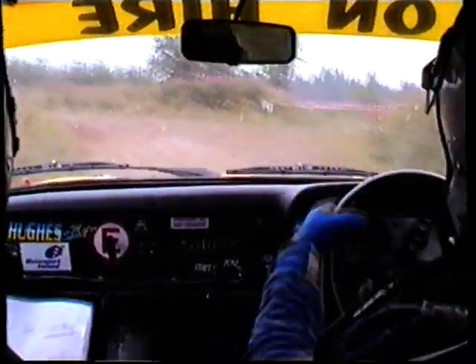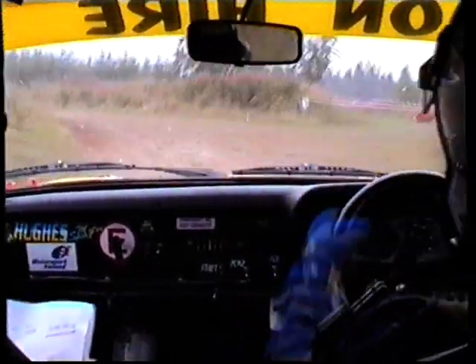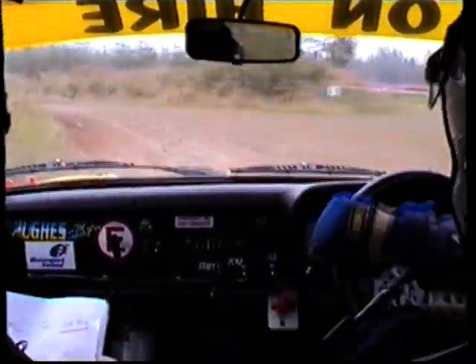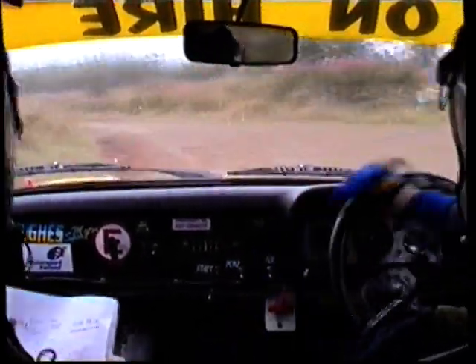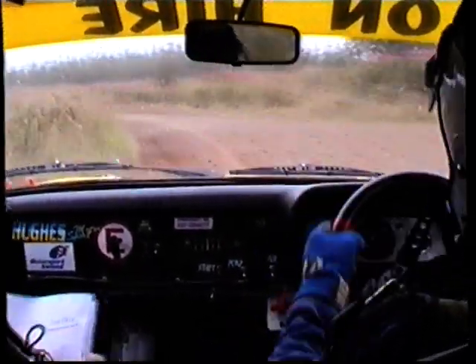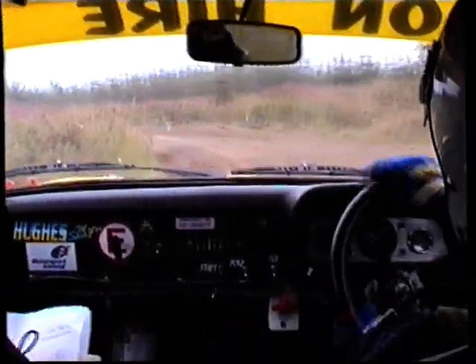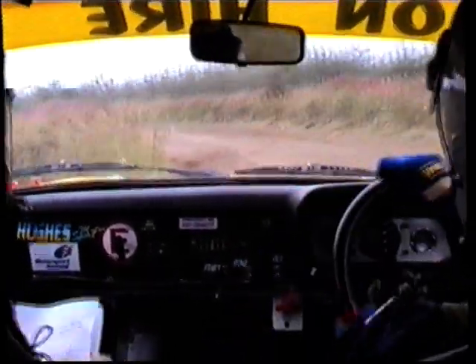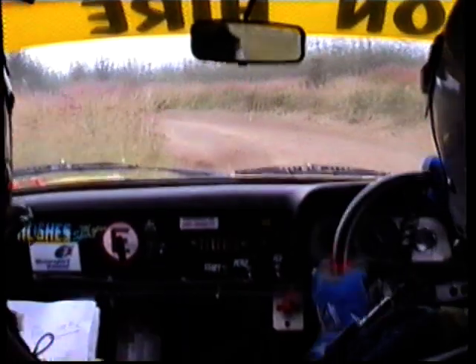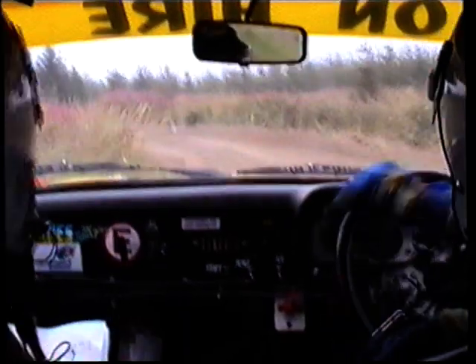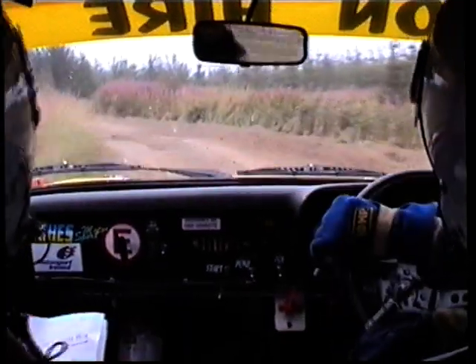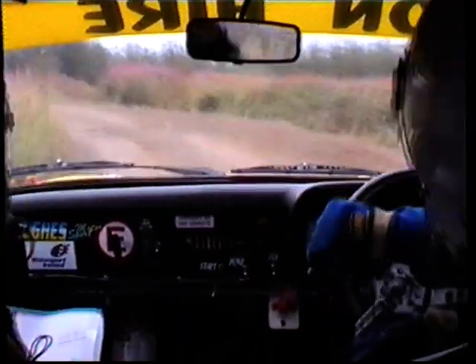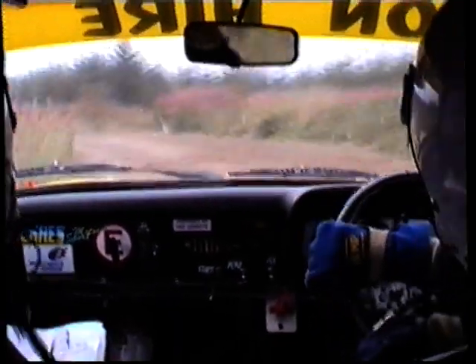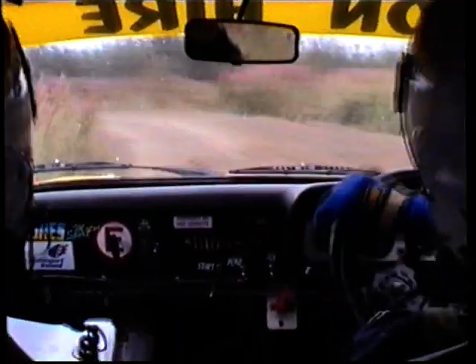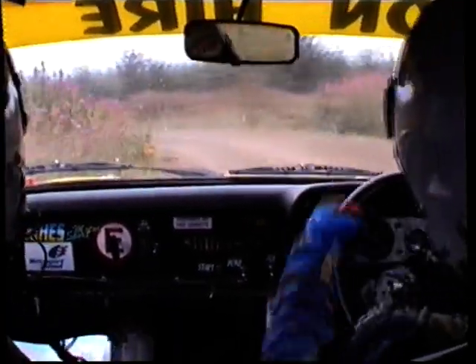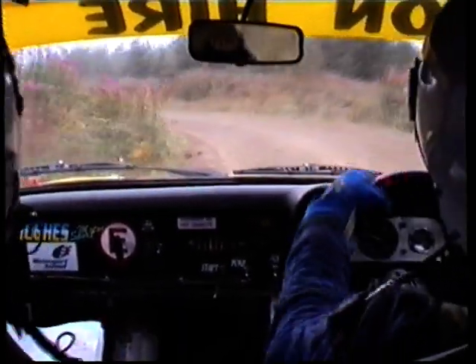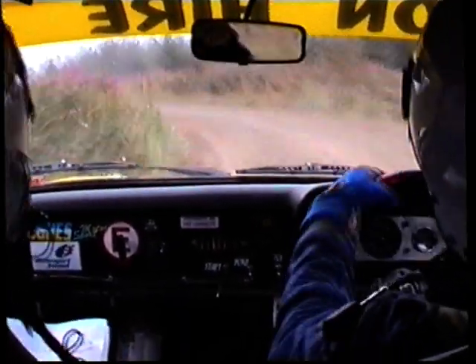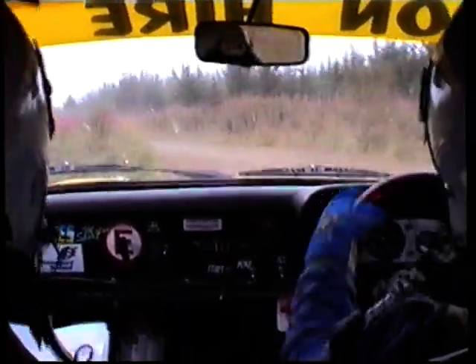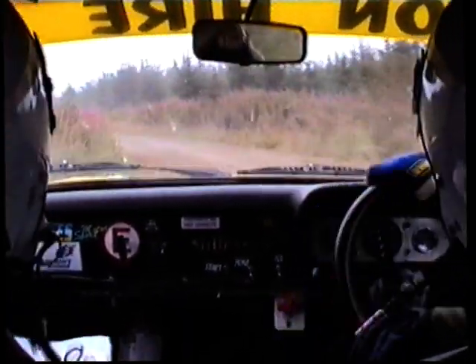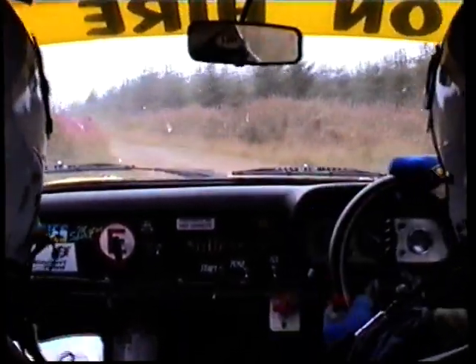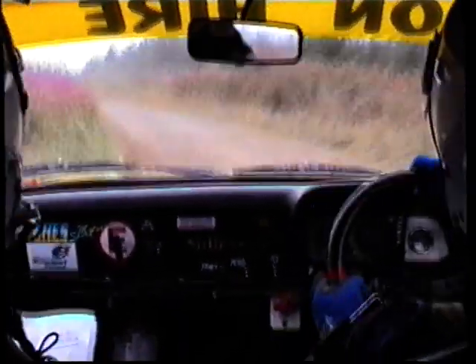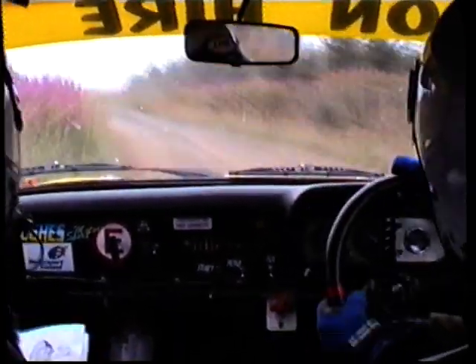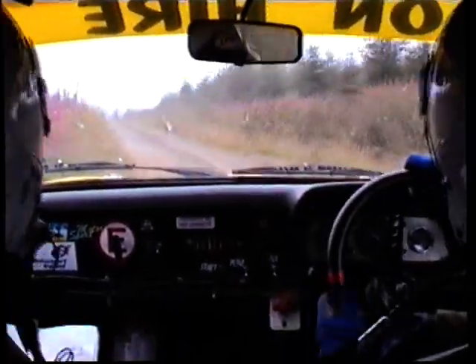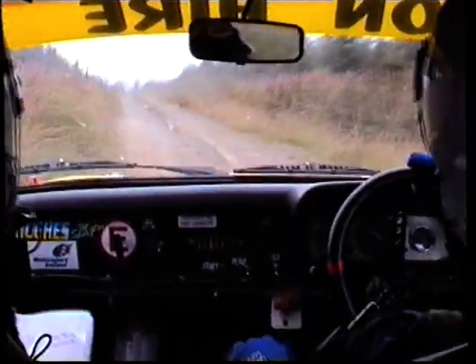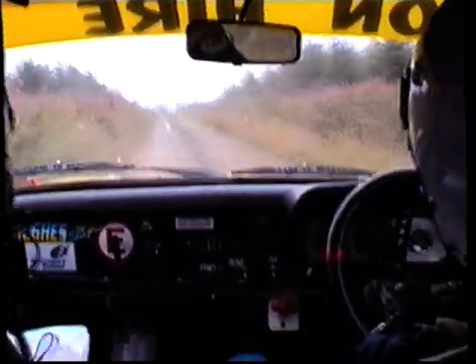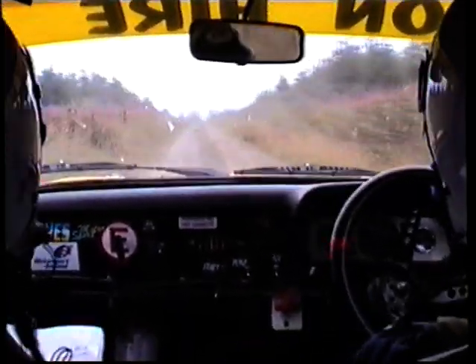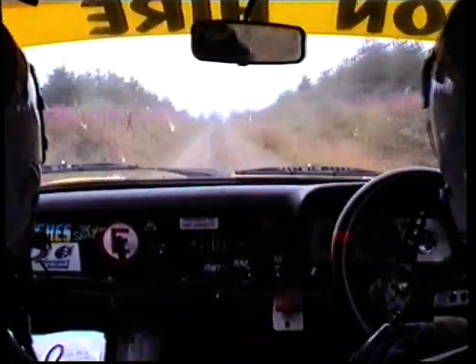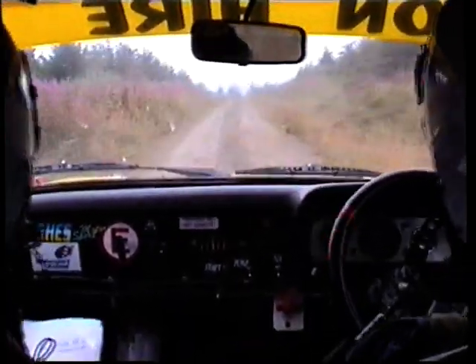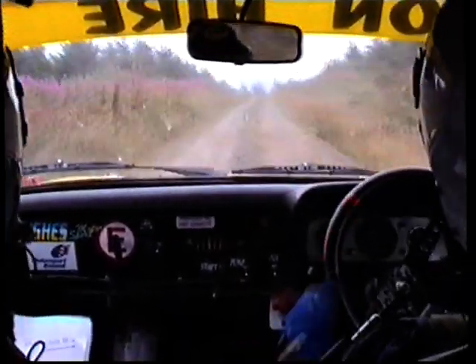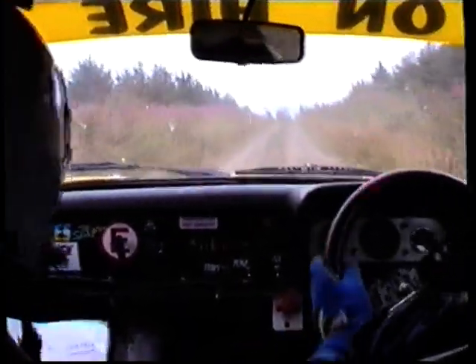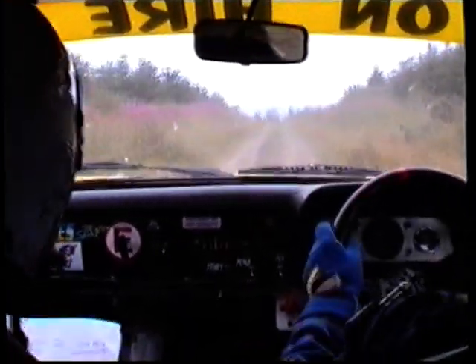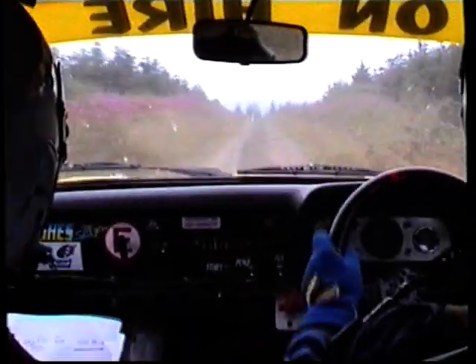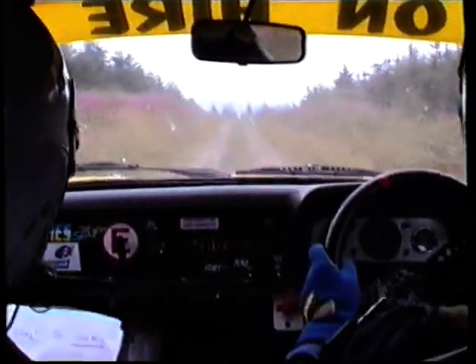60, small crest, 80 towards hairpin left. Small crest, 80 towards hairpin left.